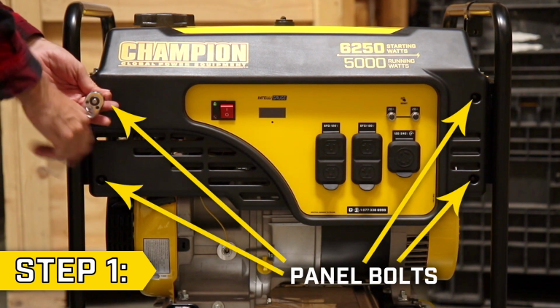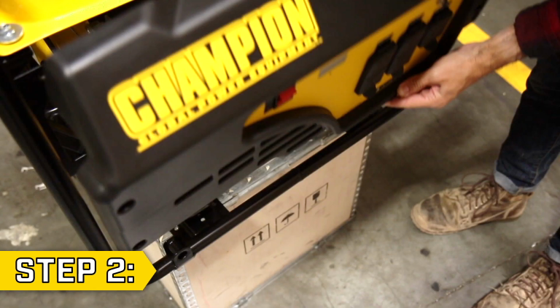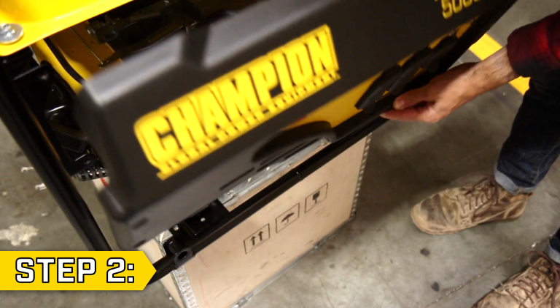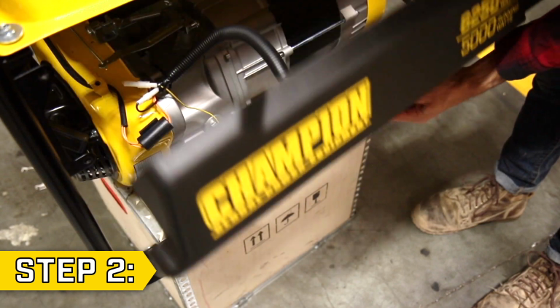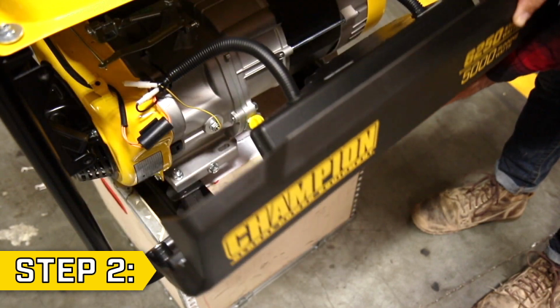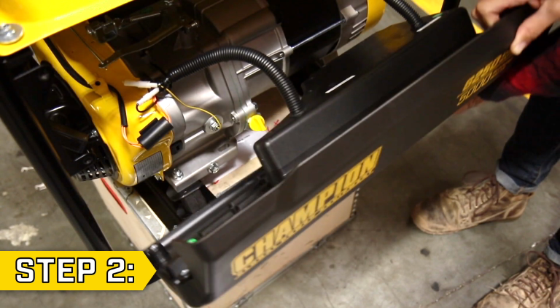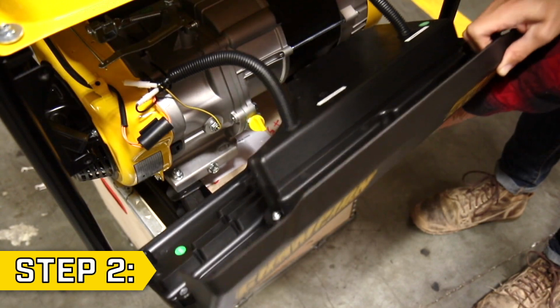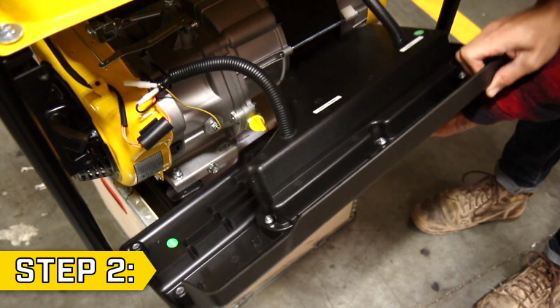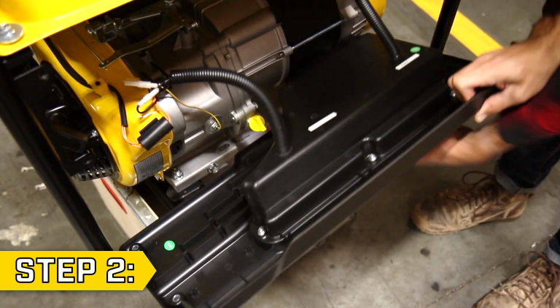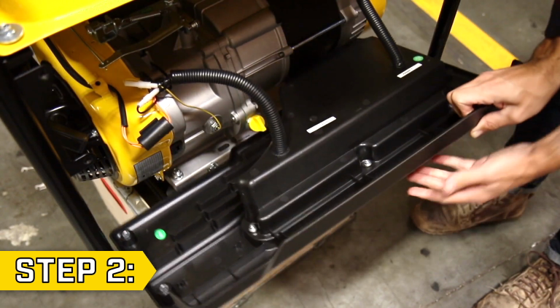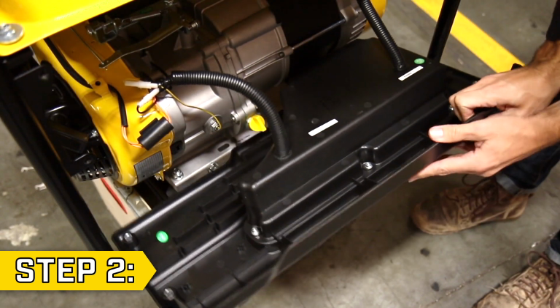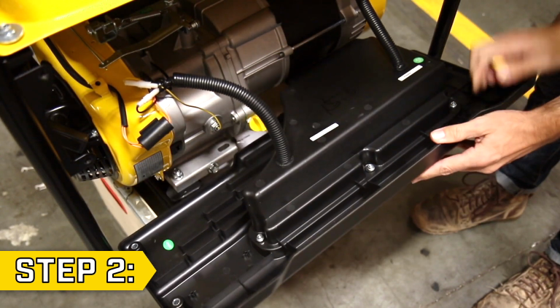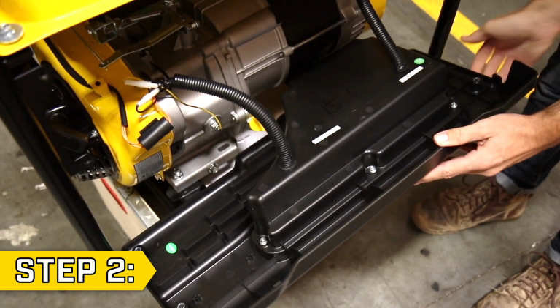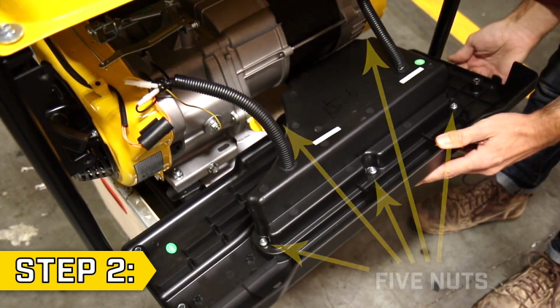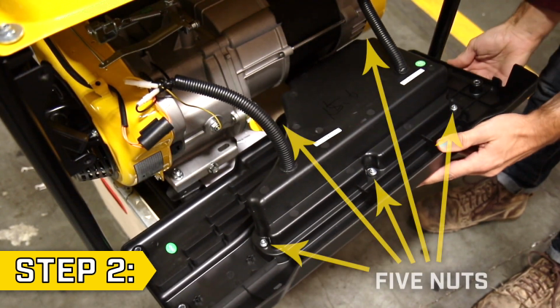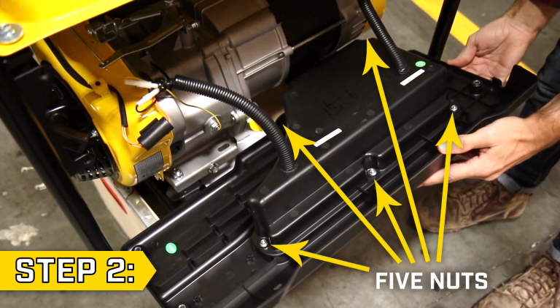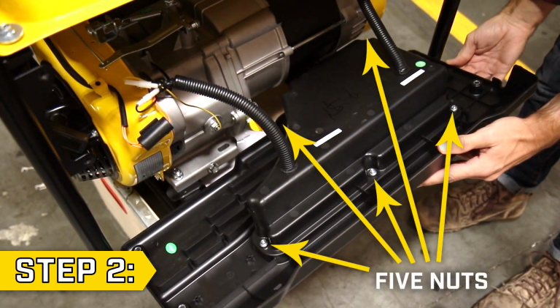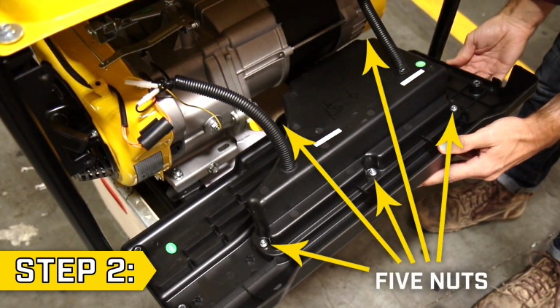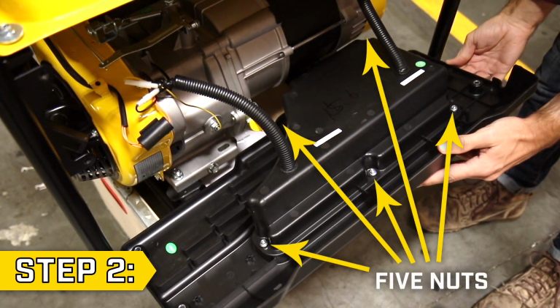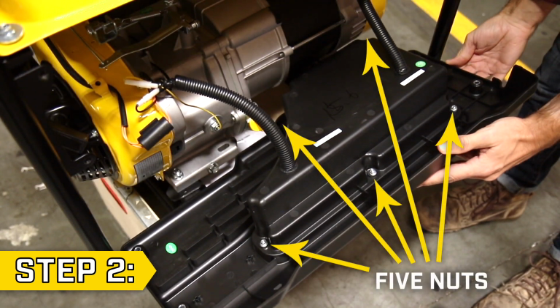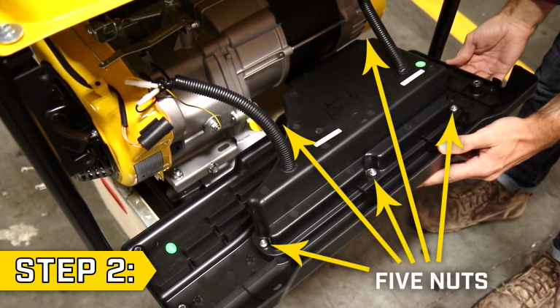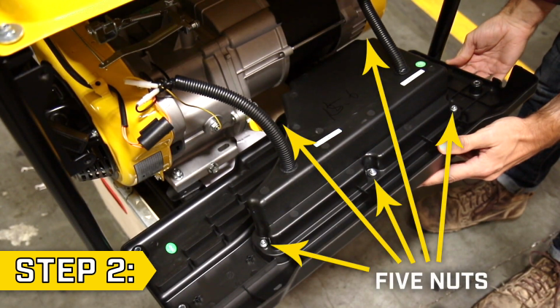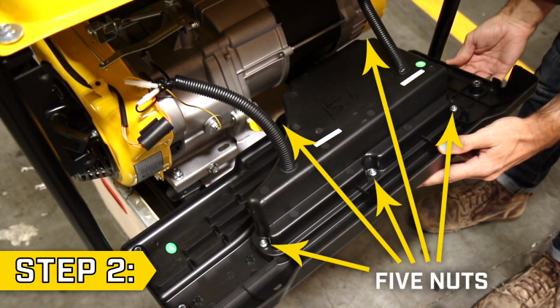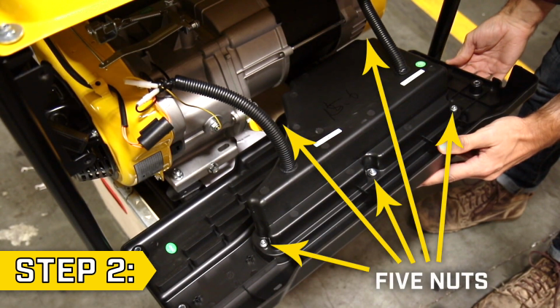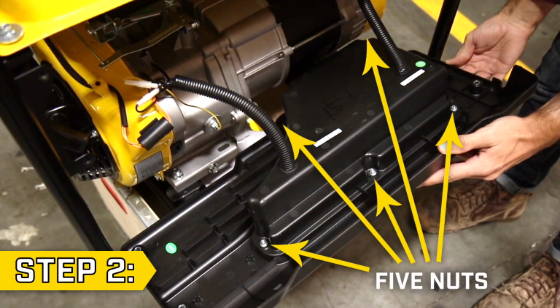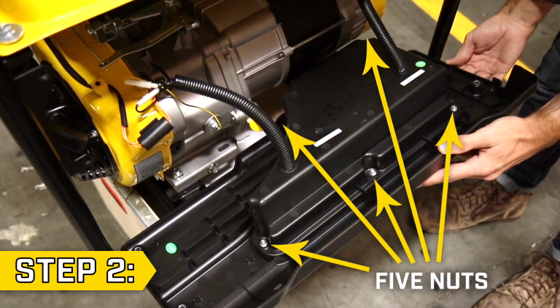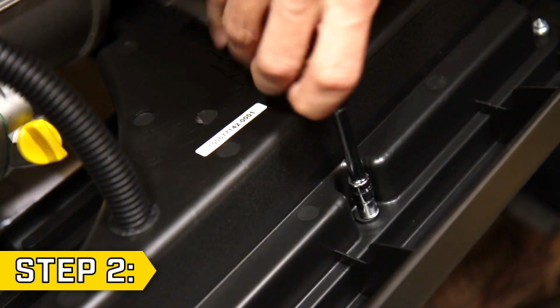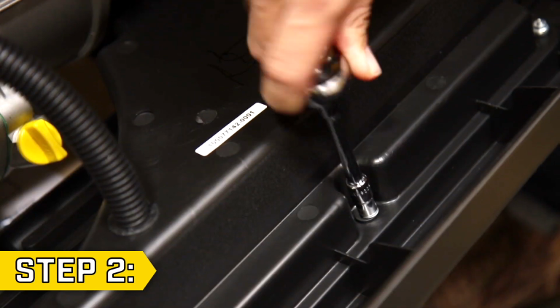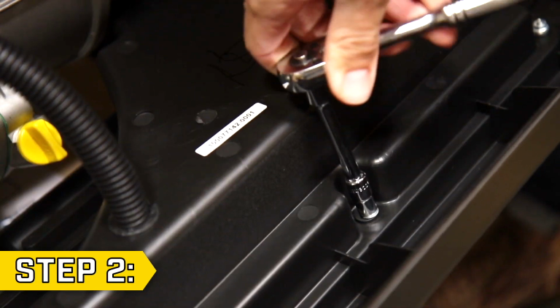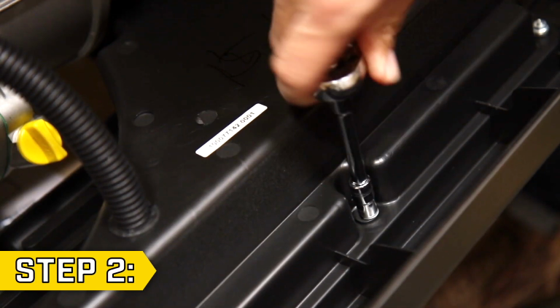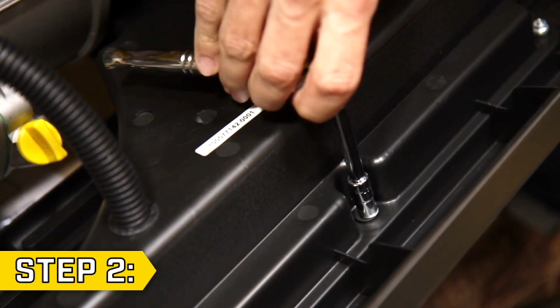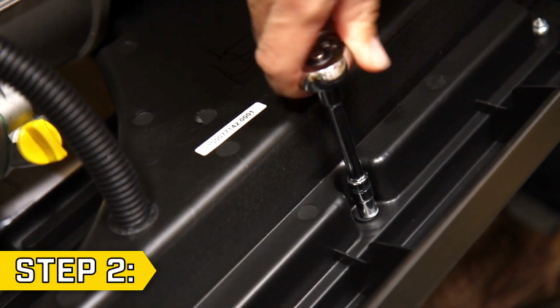Step 2. Fold down the panel, locate the five nuts on the rear of the panel, and remove them using a 7mm socket.